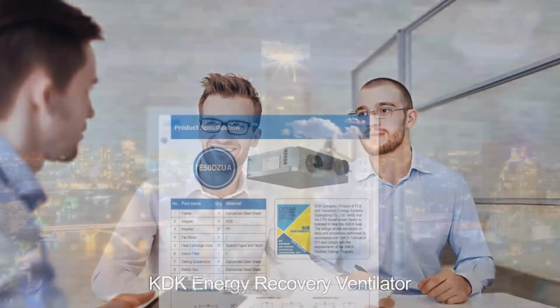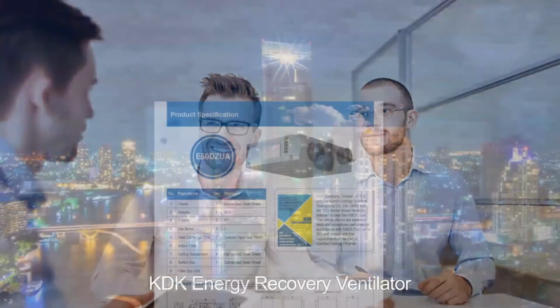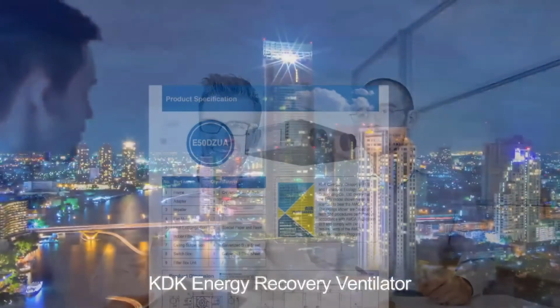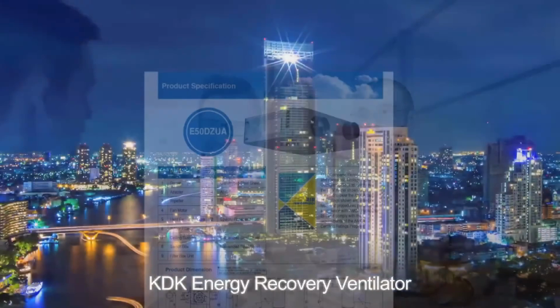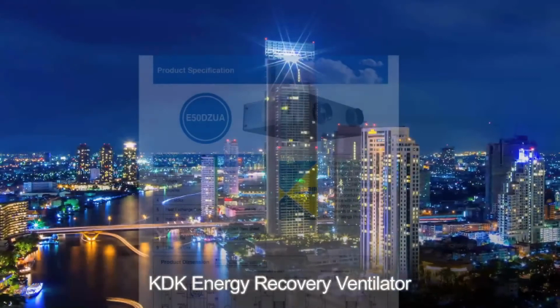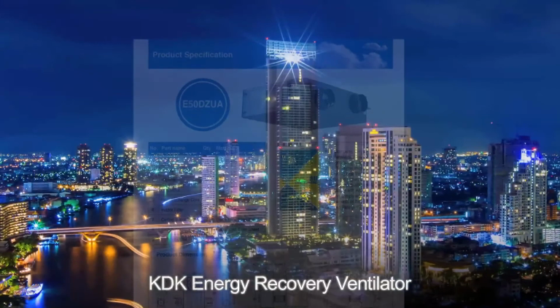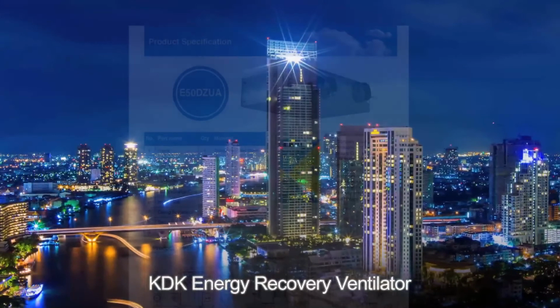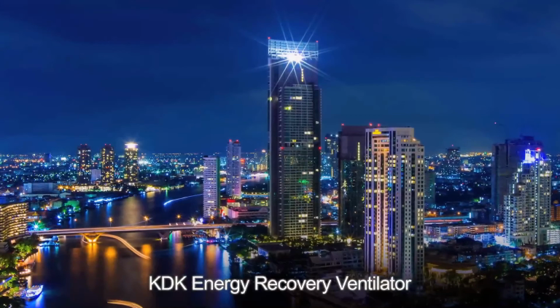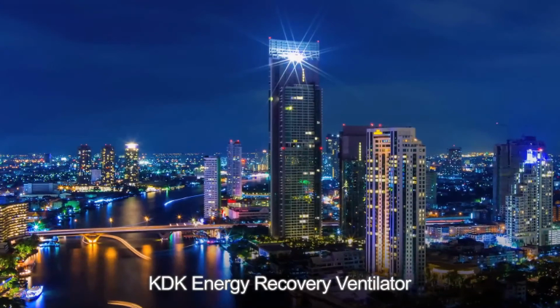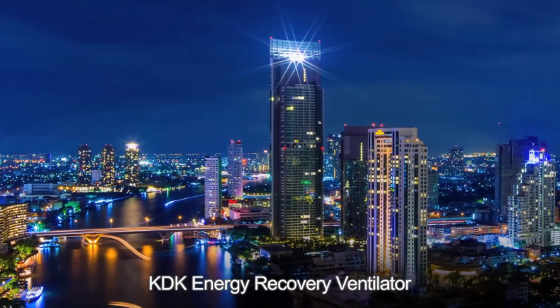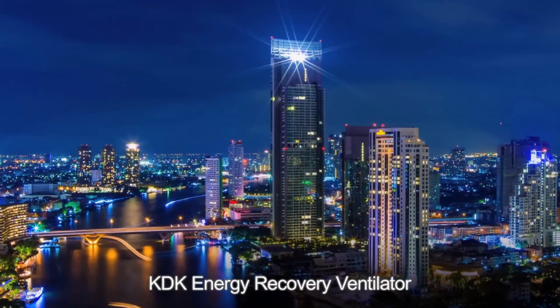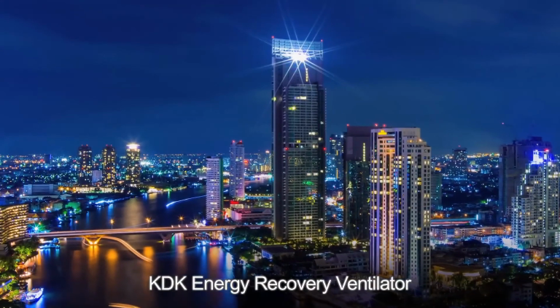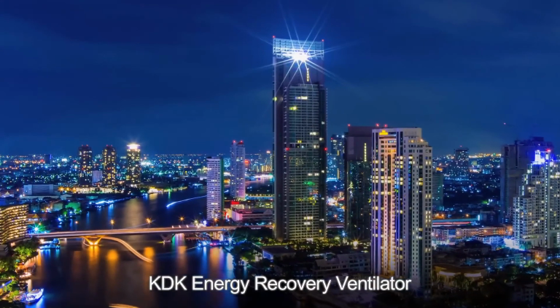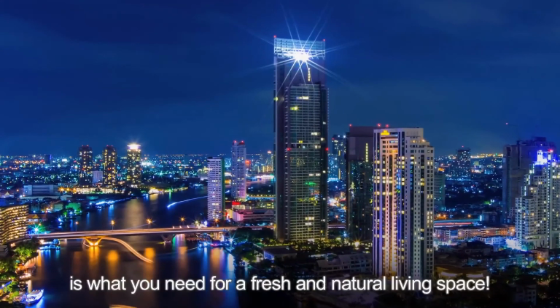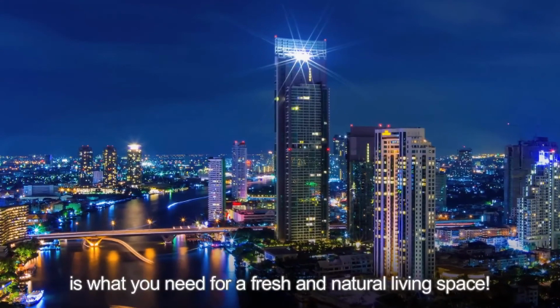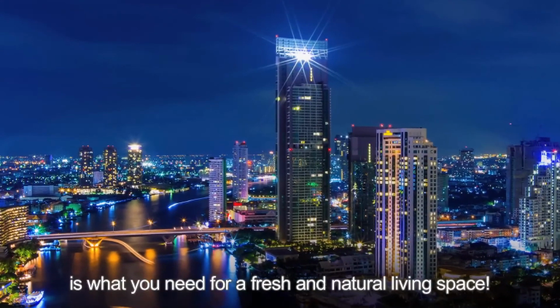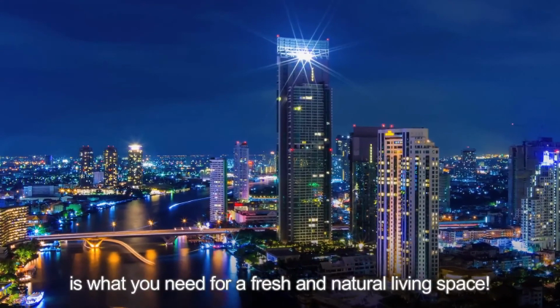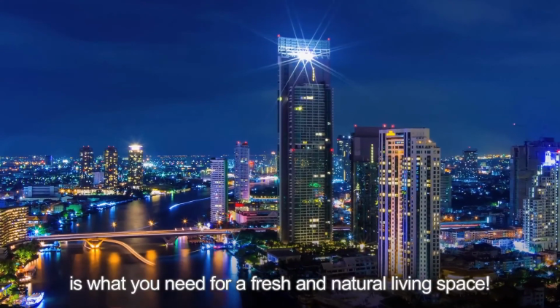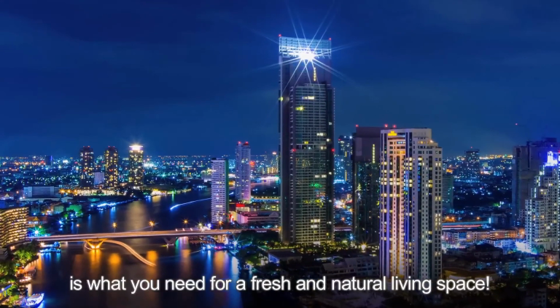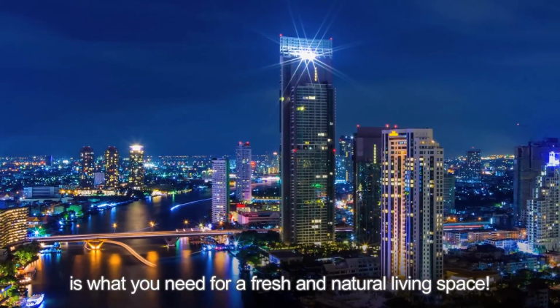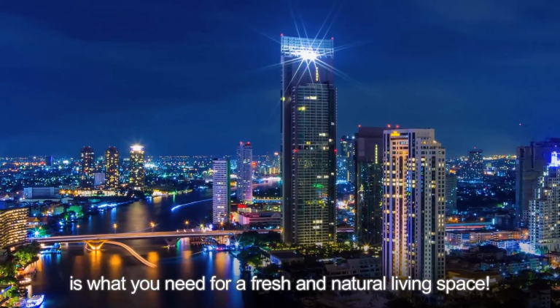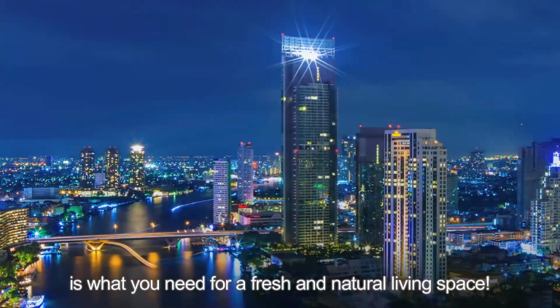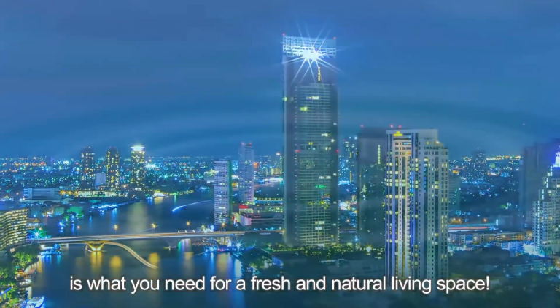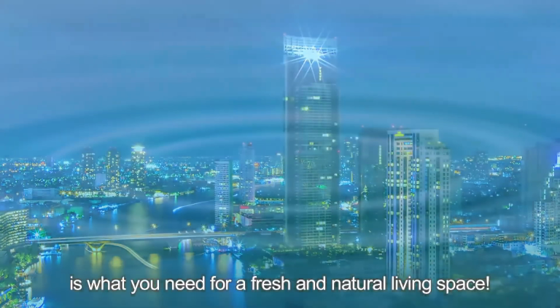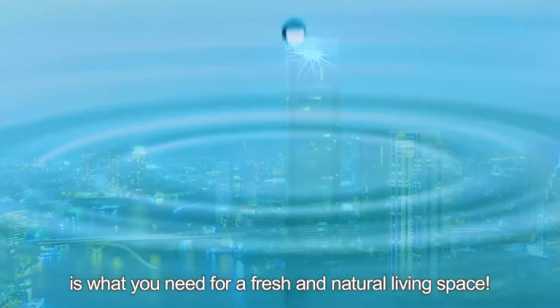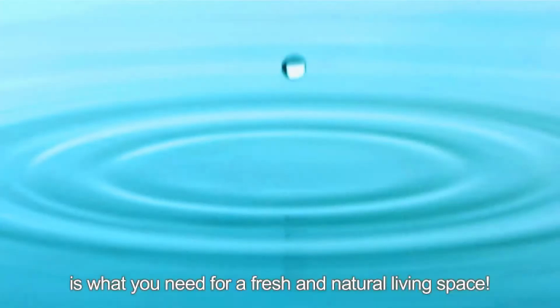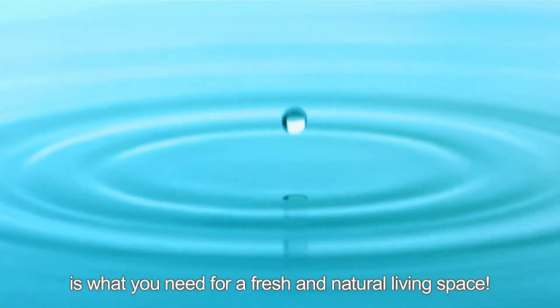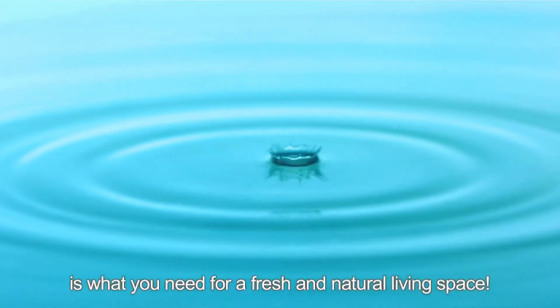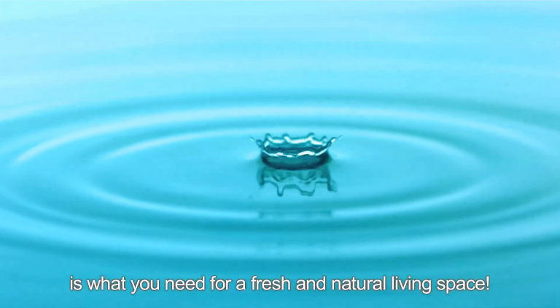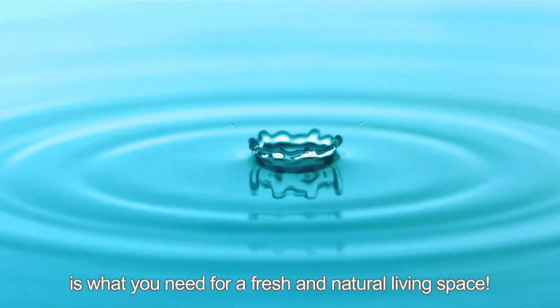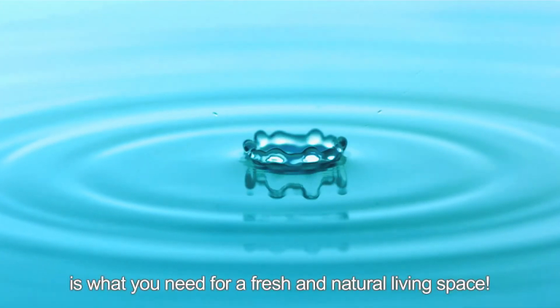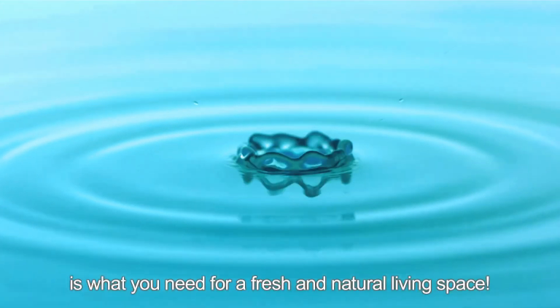KDK Energy Recovery Ventilator is what you need for a fresh and natural living space.